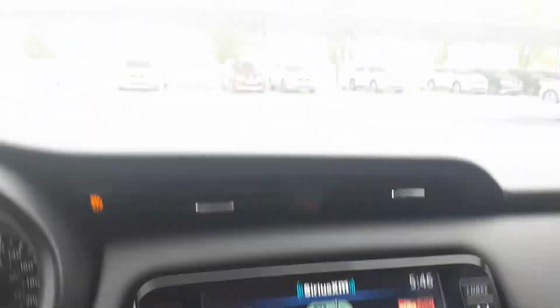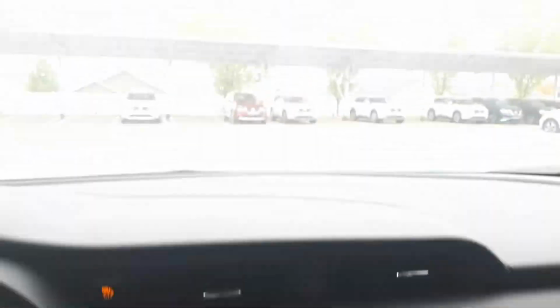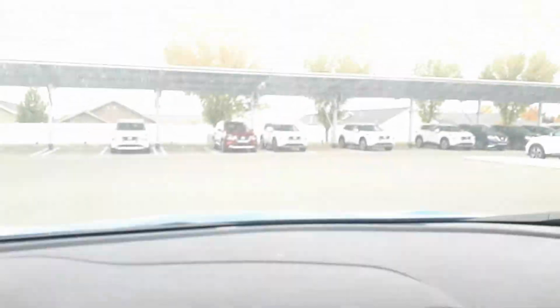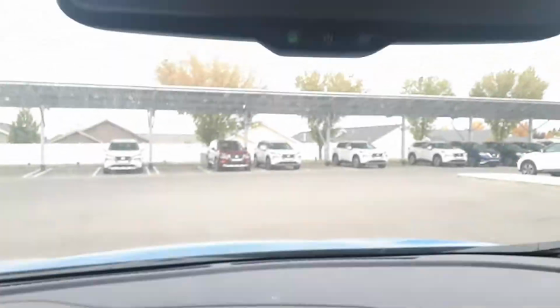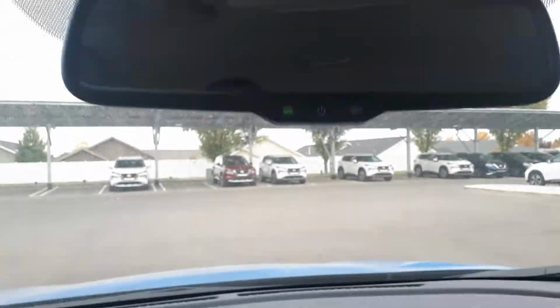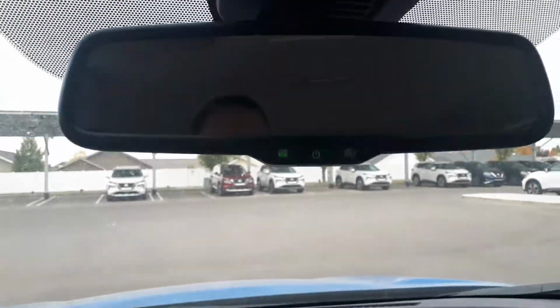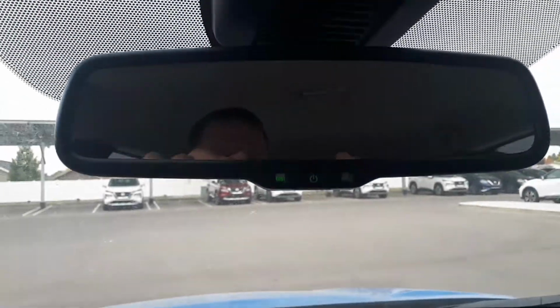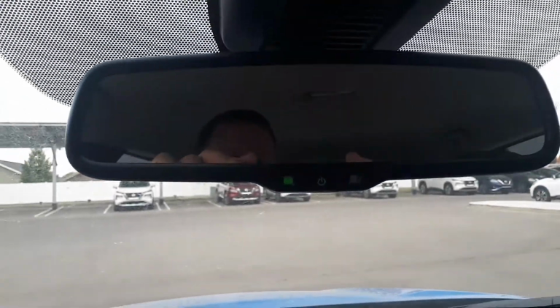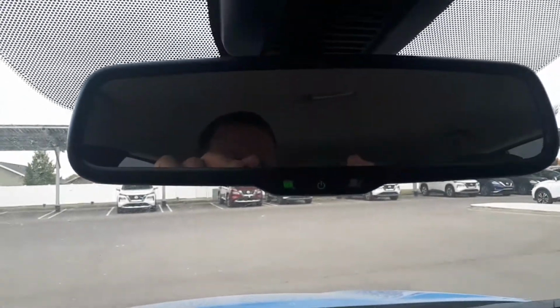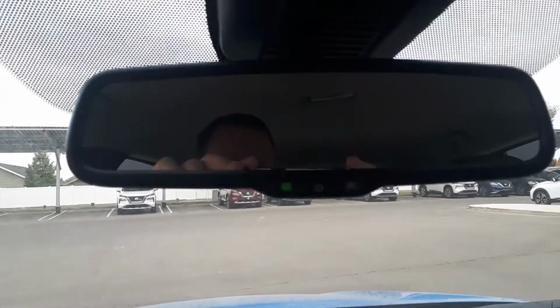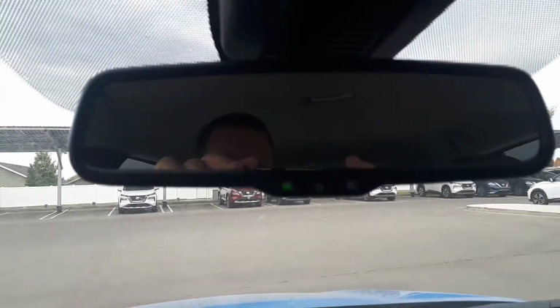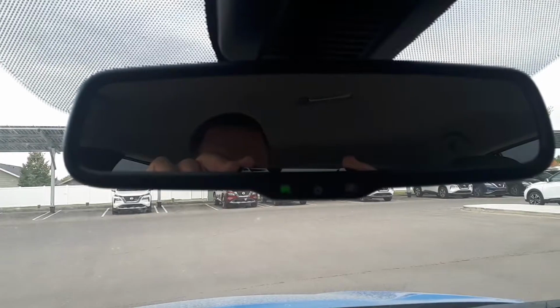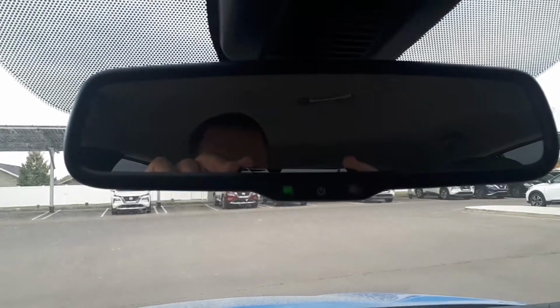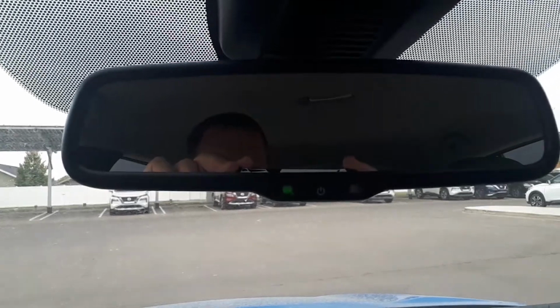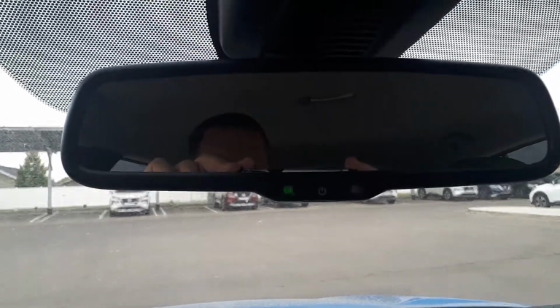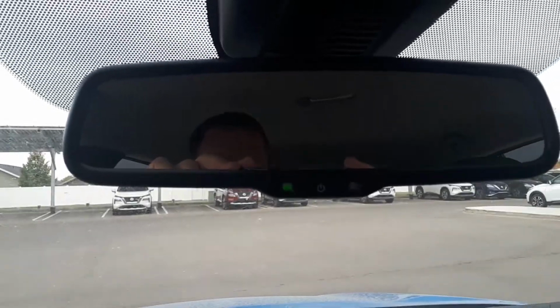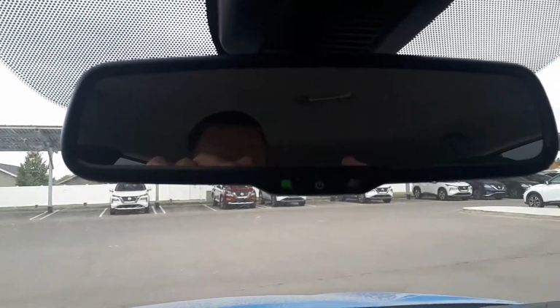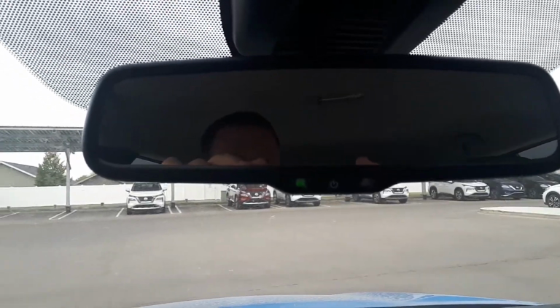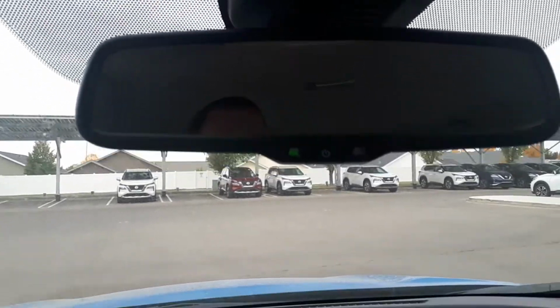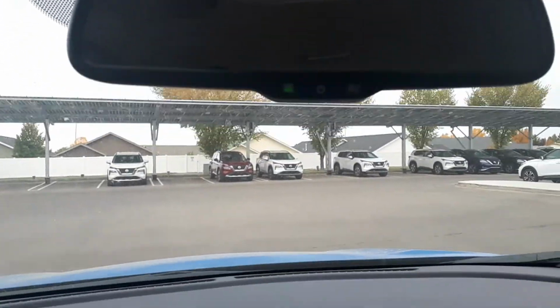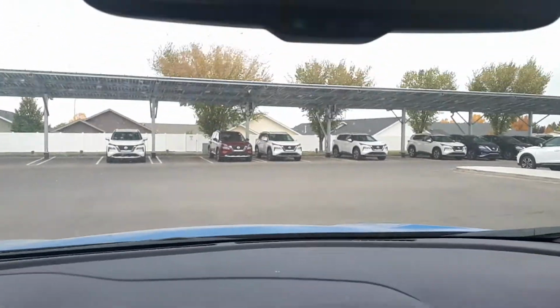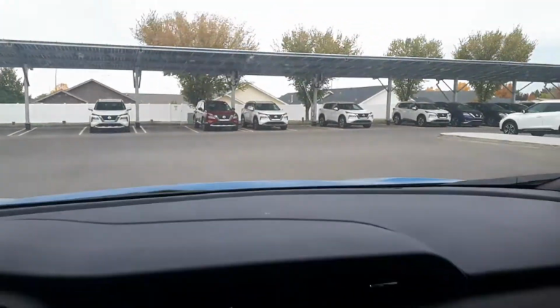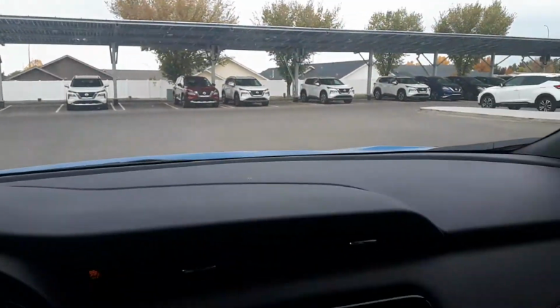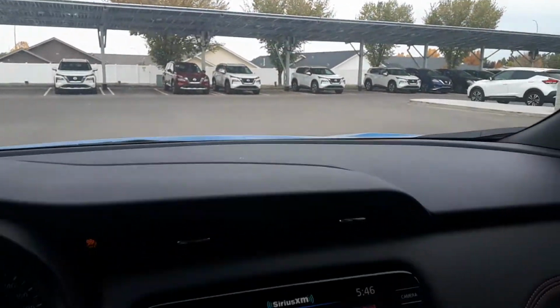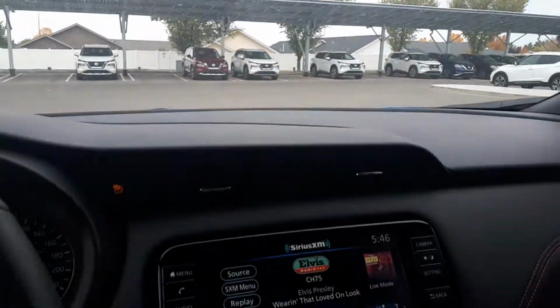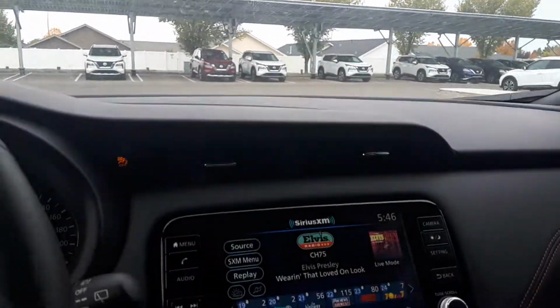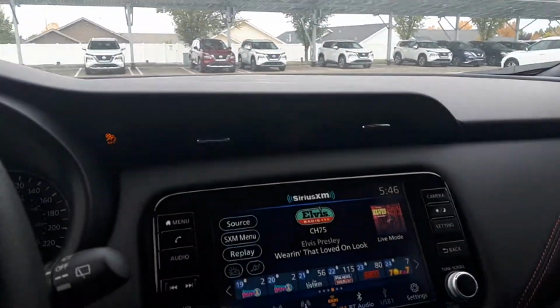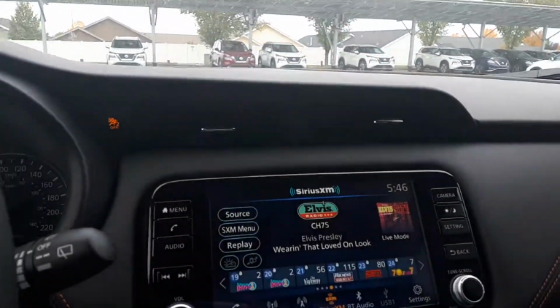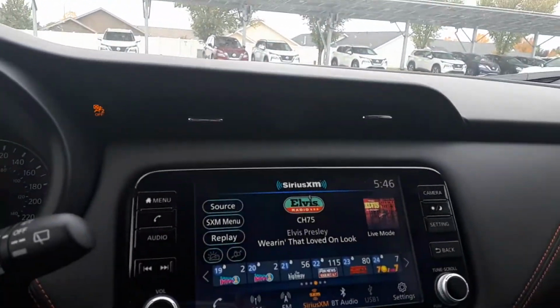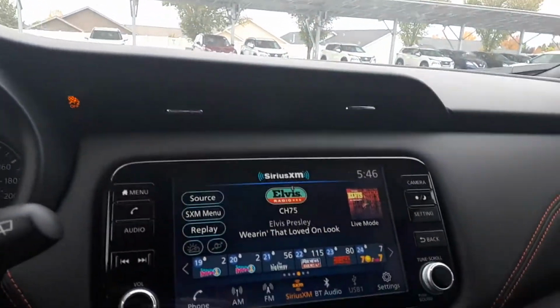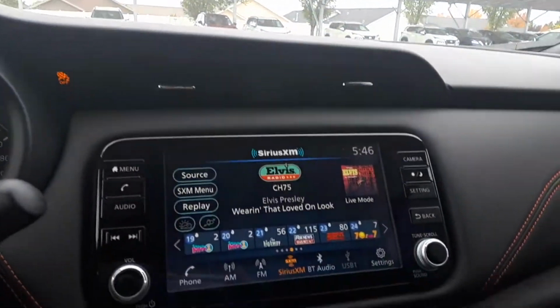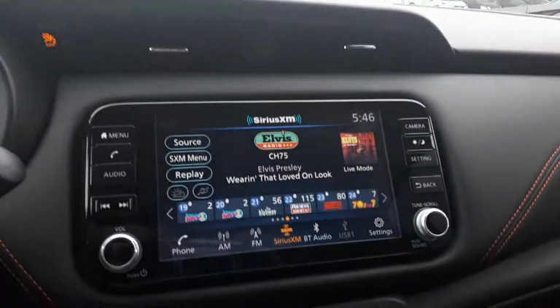We've got our auto dimming rear view mirror up here. So when those bright lights hit it, it will dim itself.